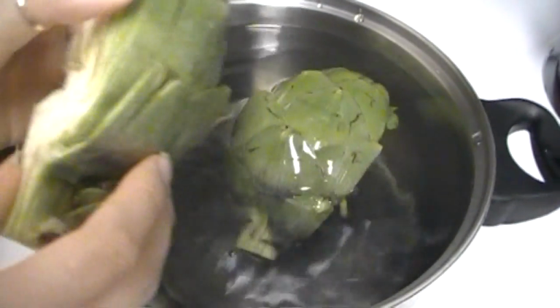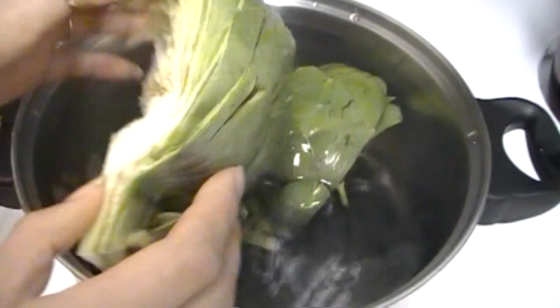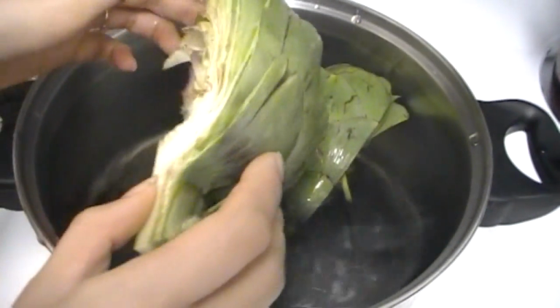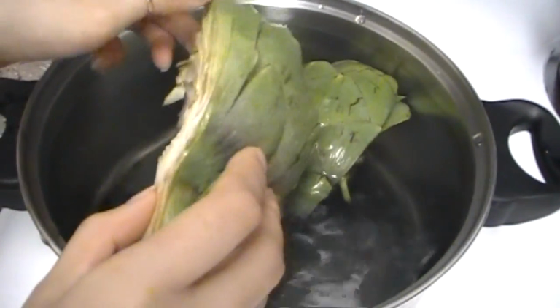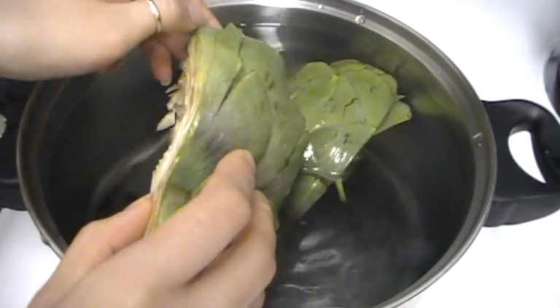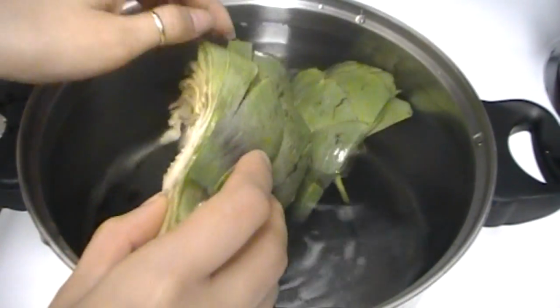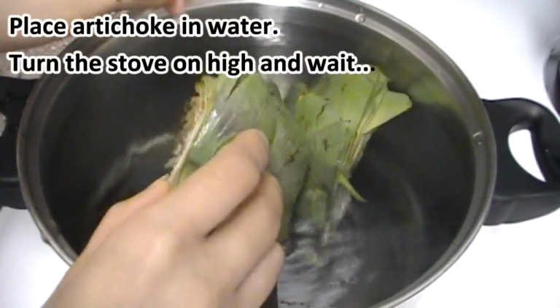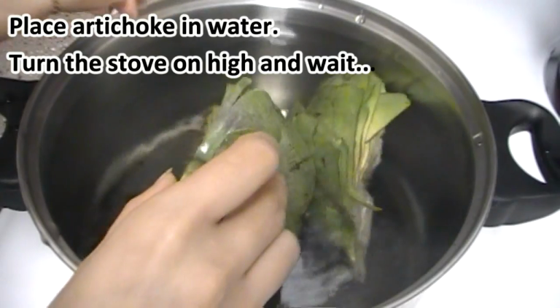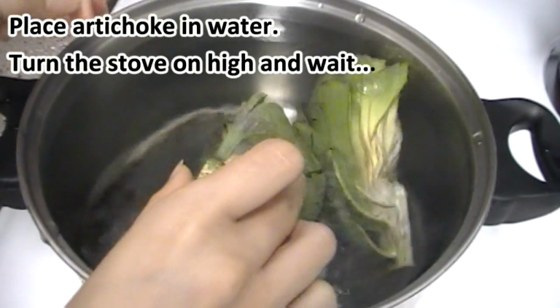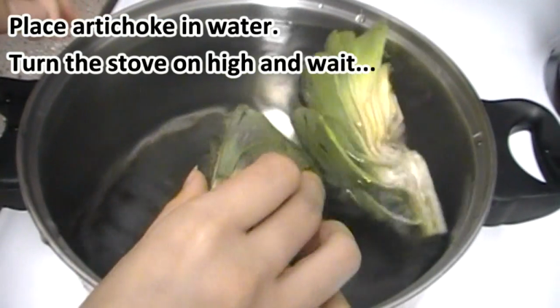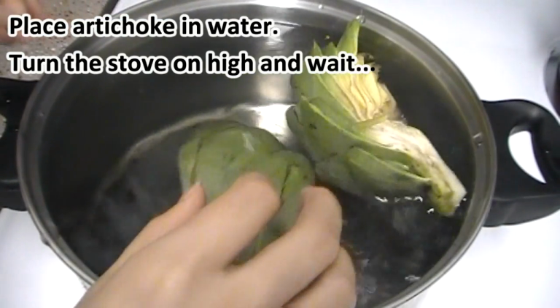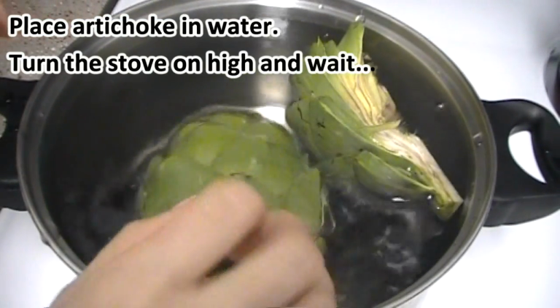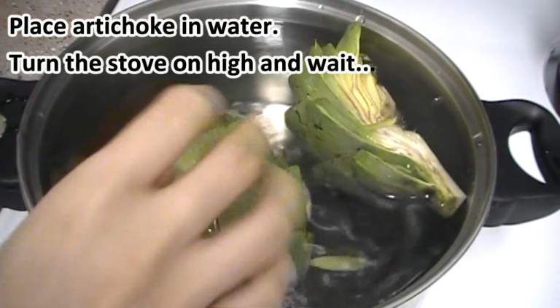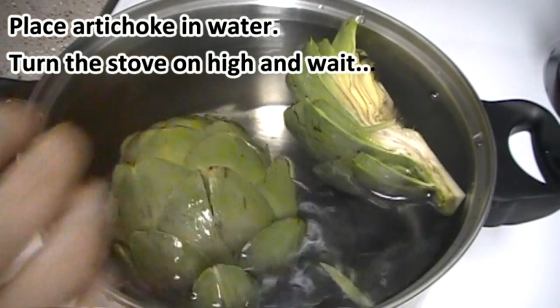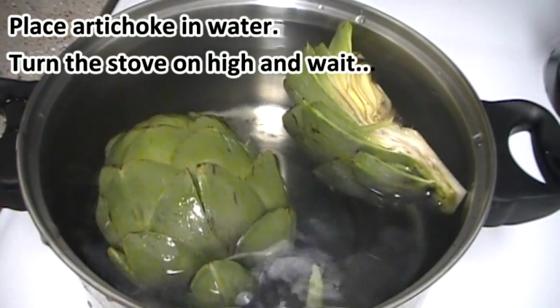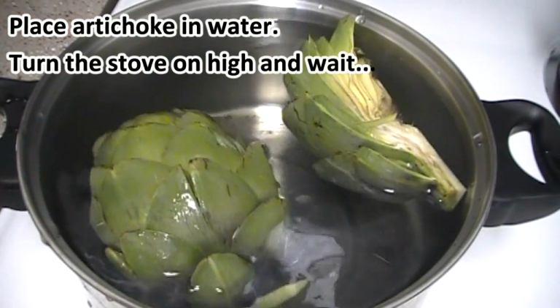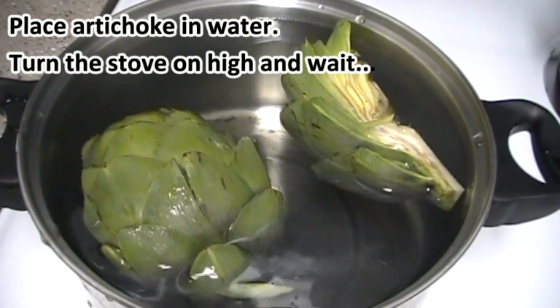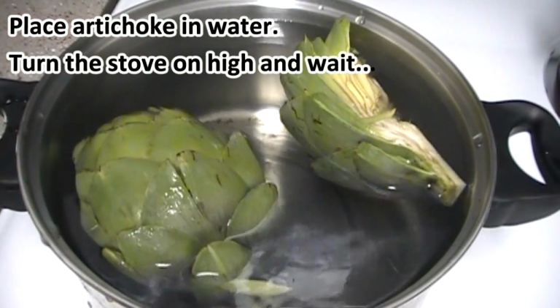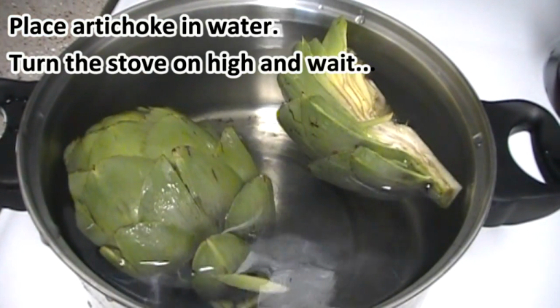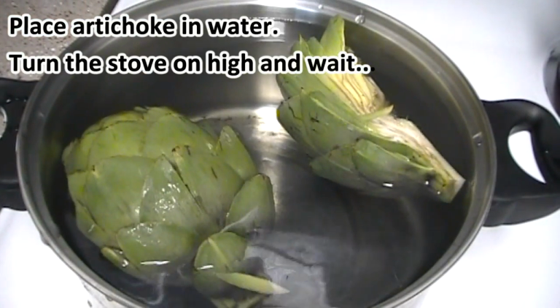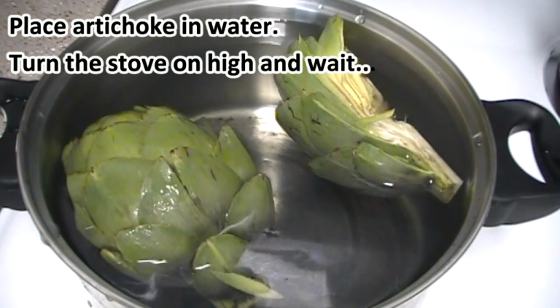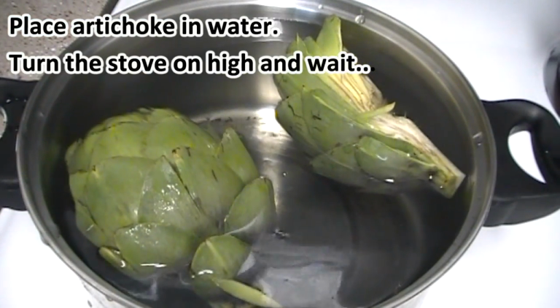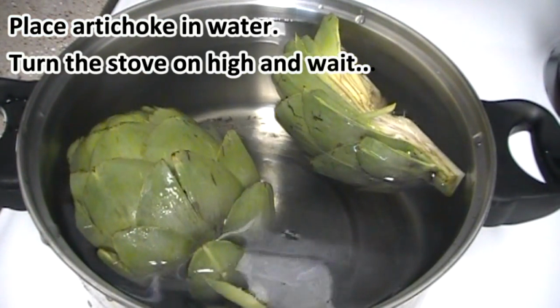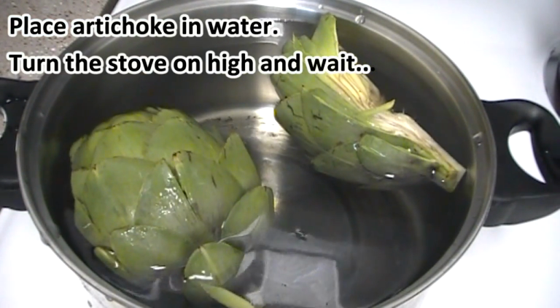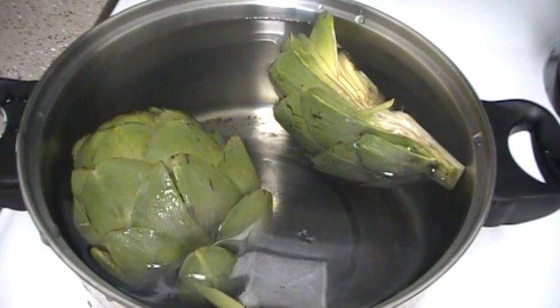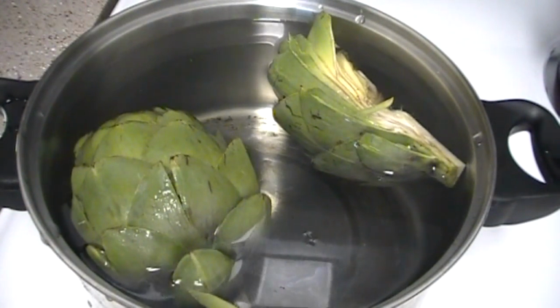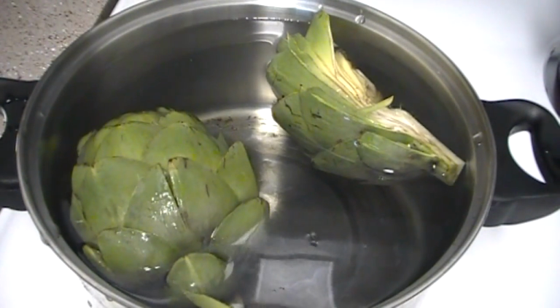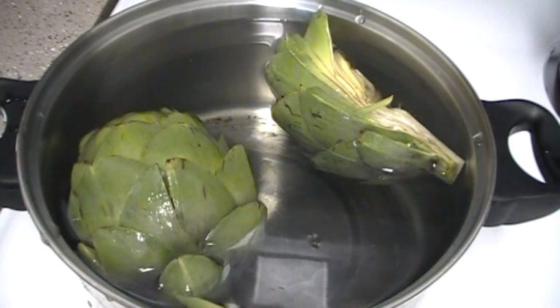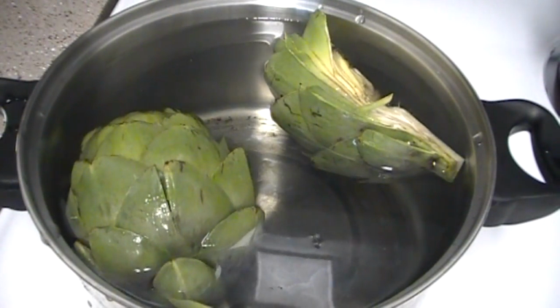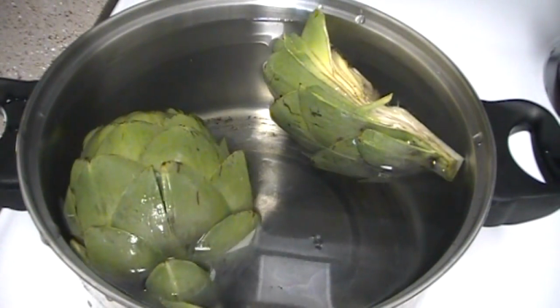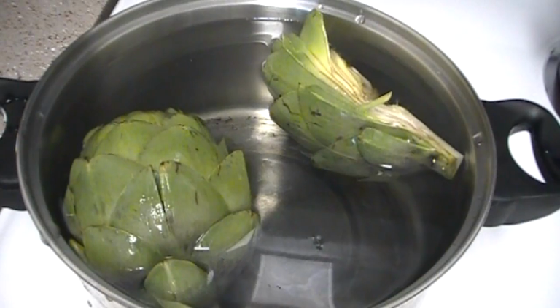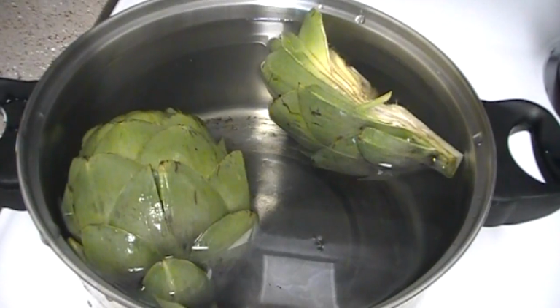By the way, try using distilled water. You don't want any faucet metals in your body — it ruins the whole idea of ridding toxins with artichoke tea.